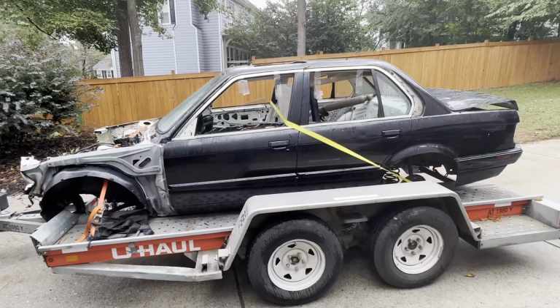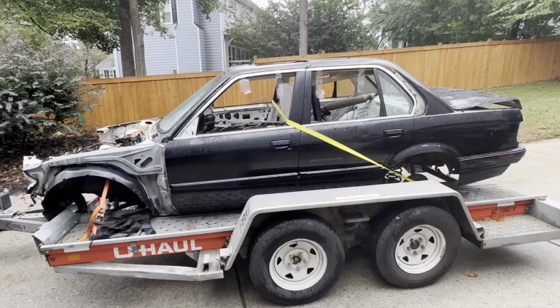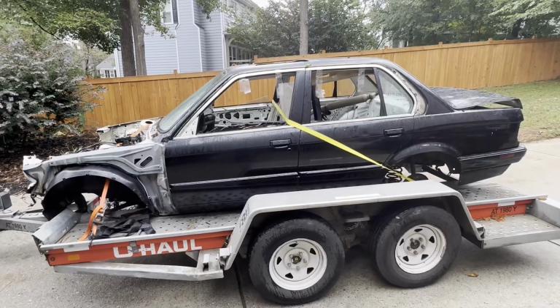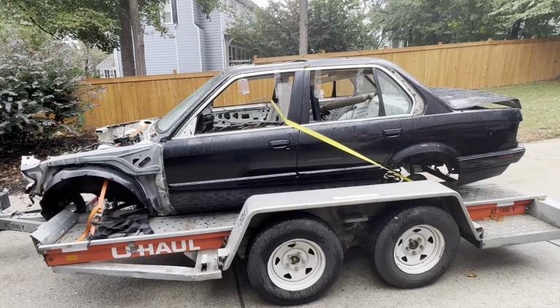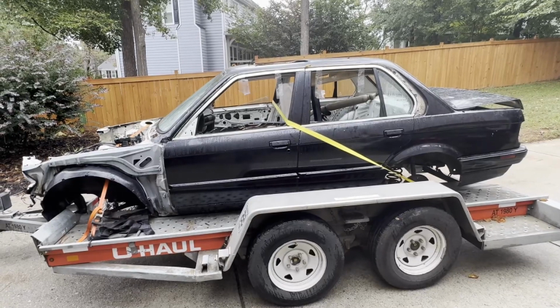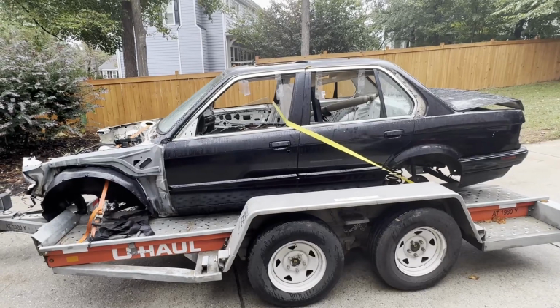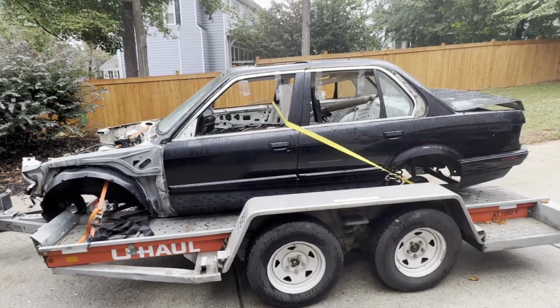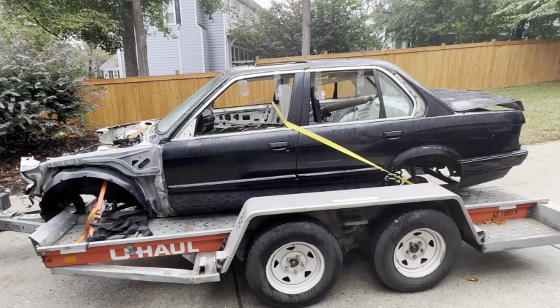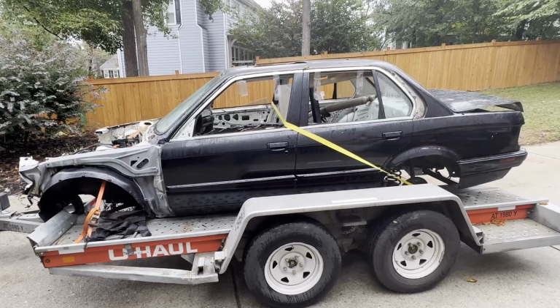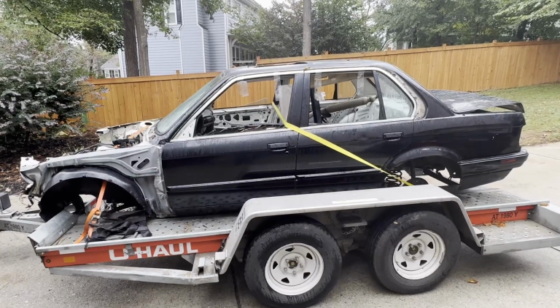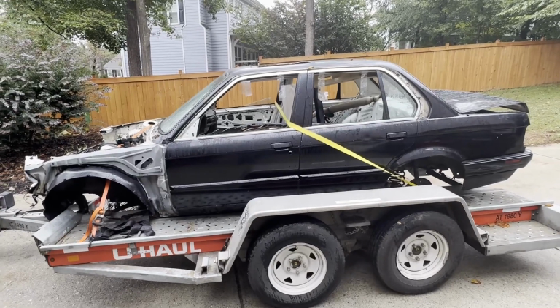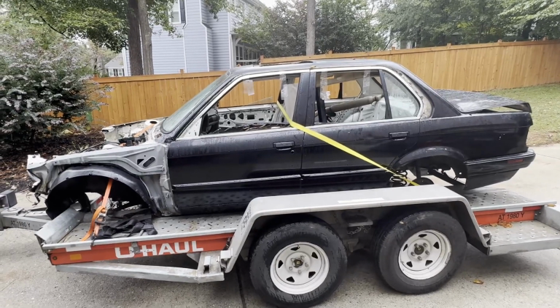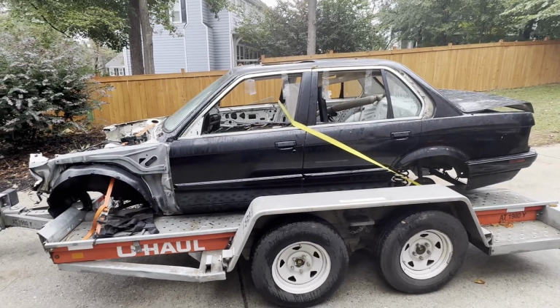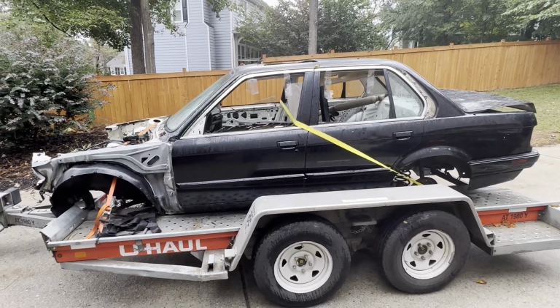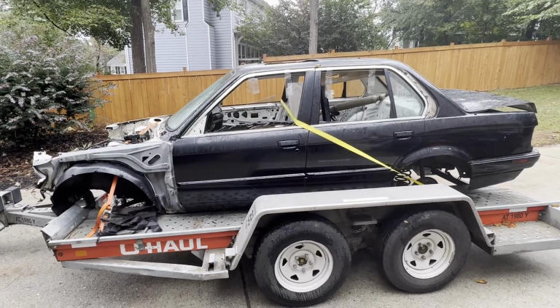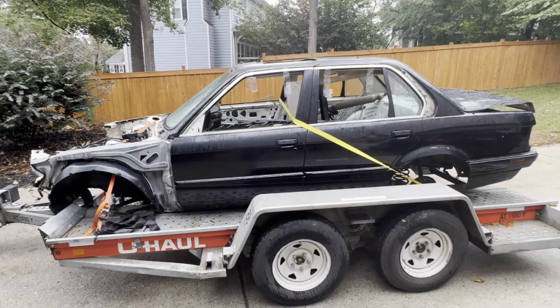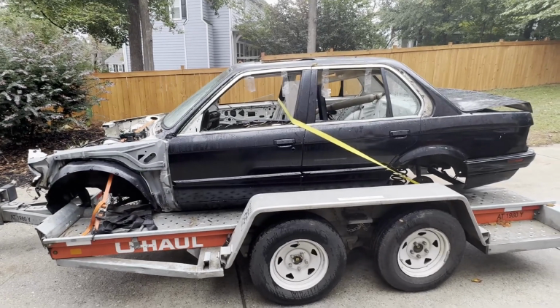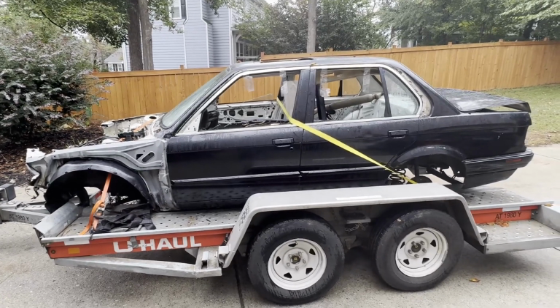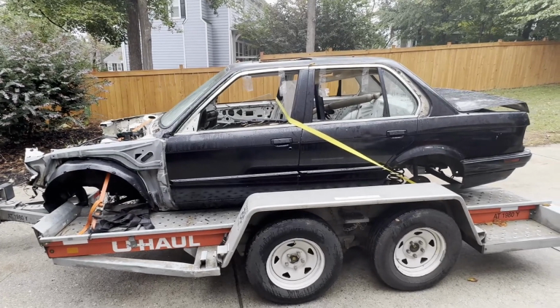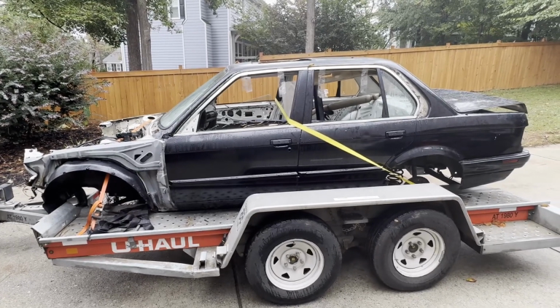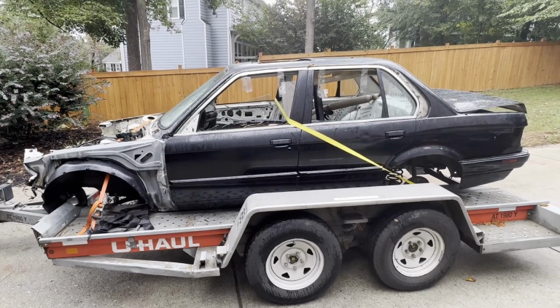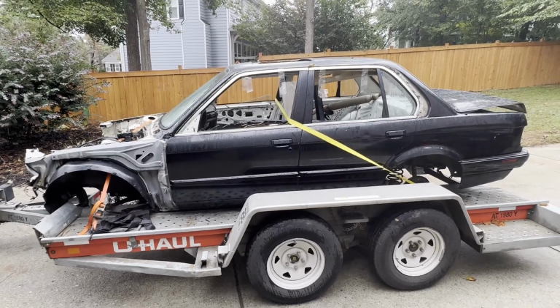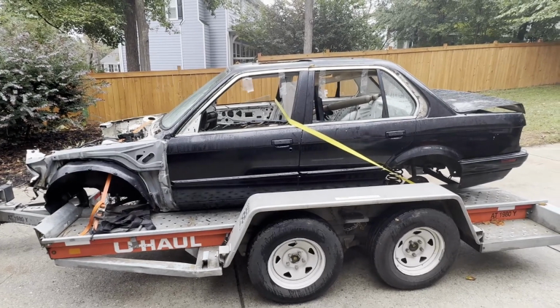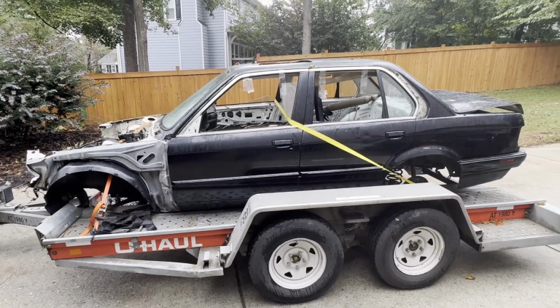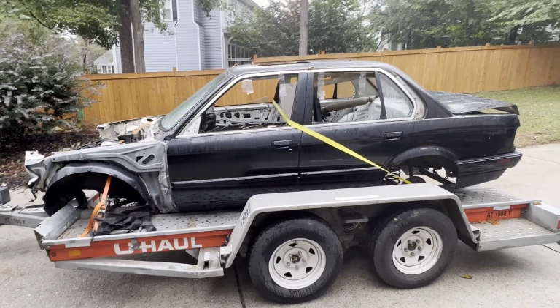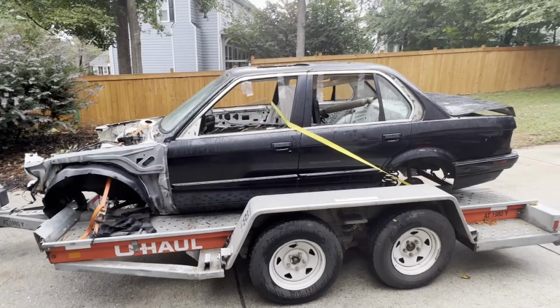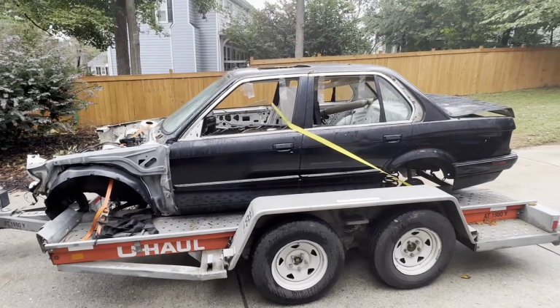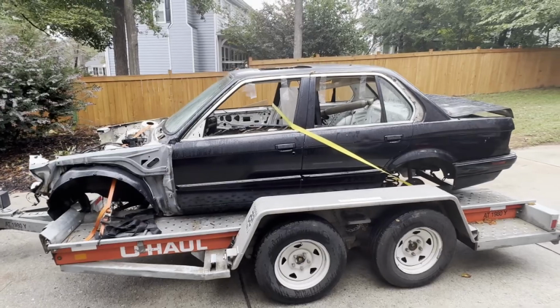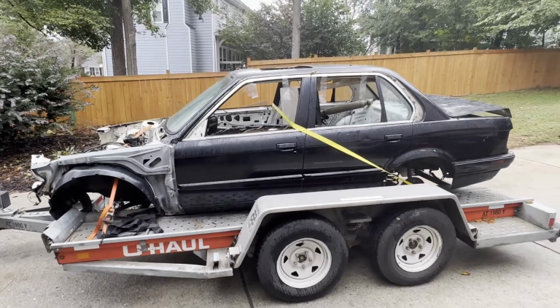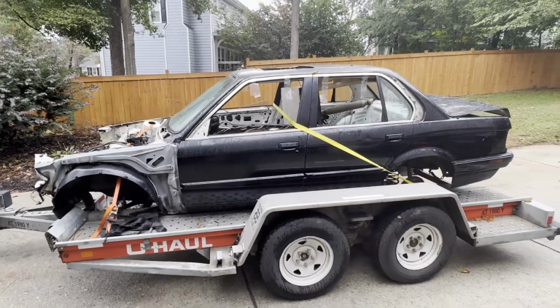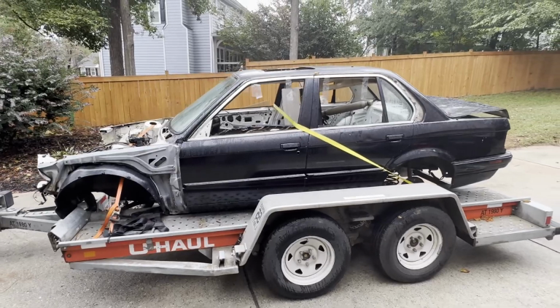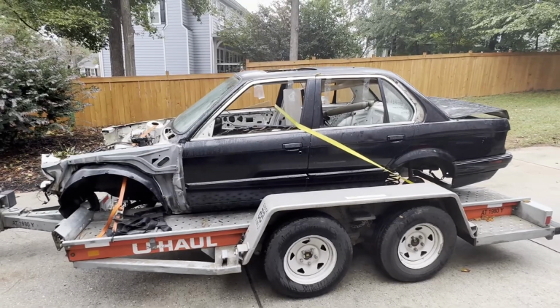Hey guys, just want to do a little quick update on the 91 parts car. We are loaded up, headed for the scrap yard.